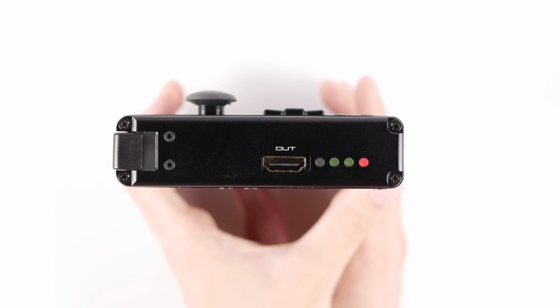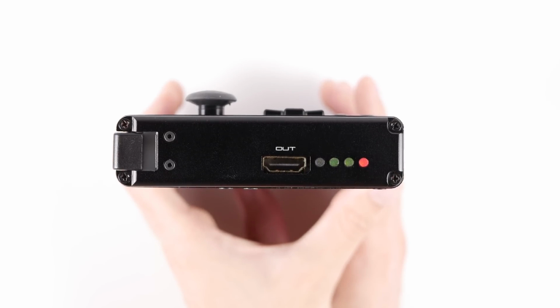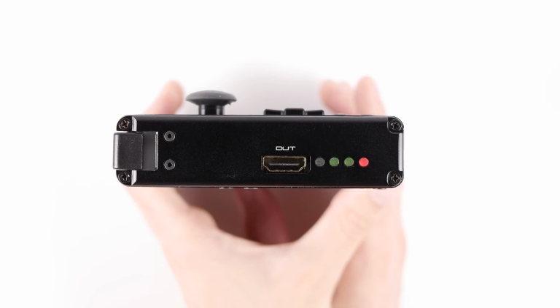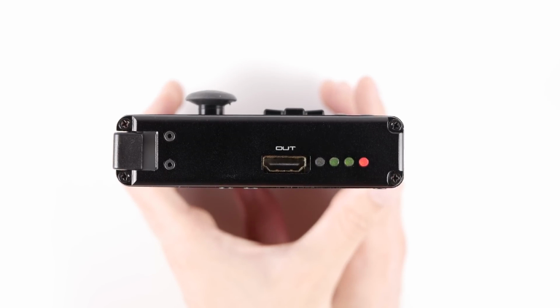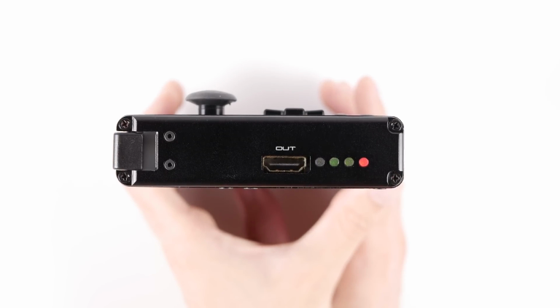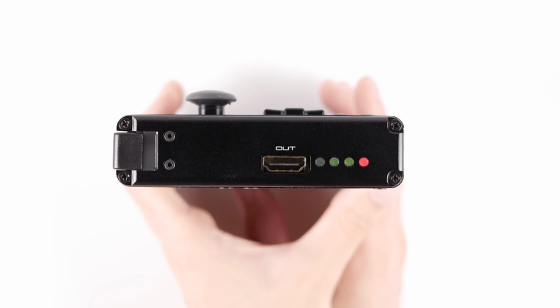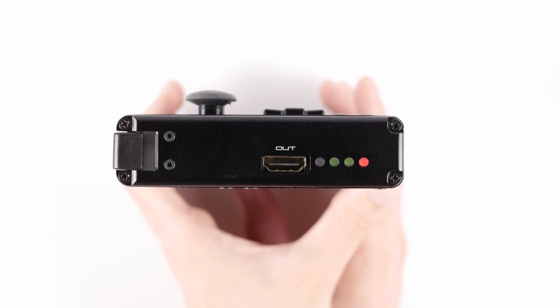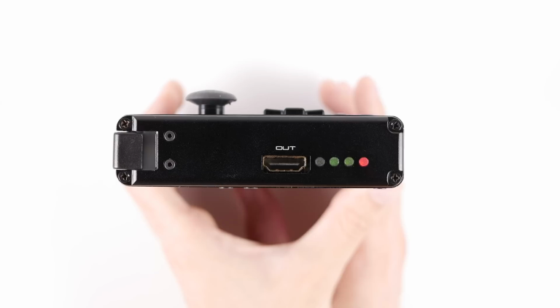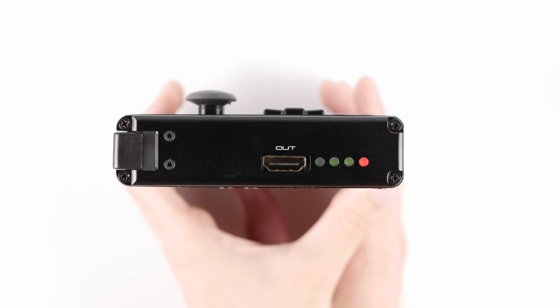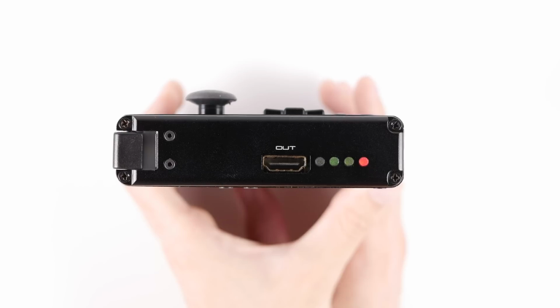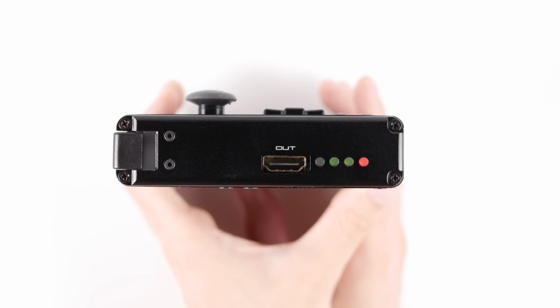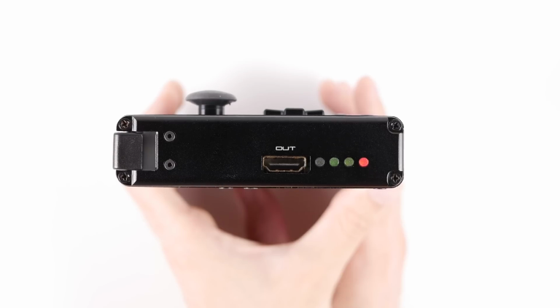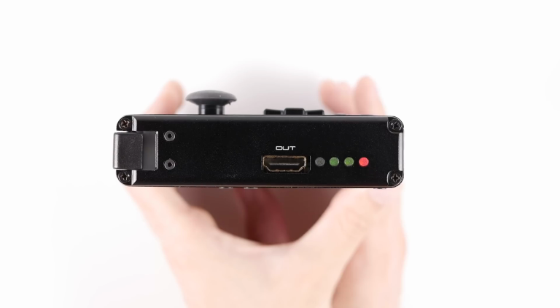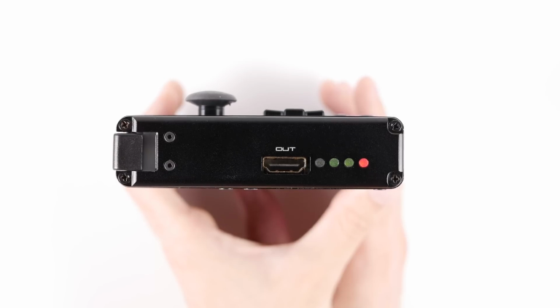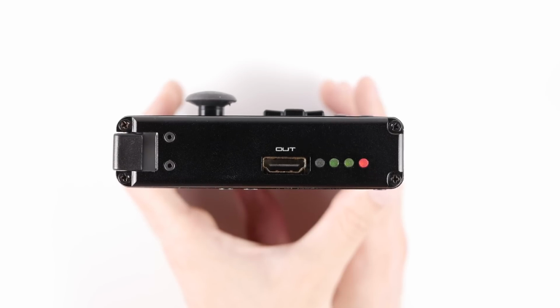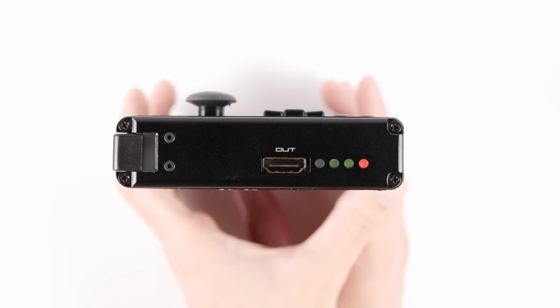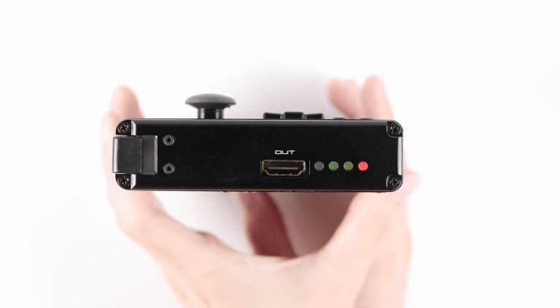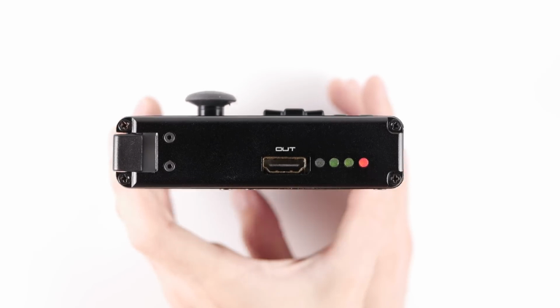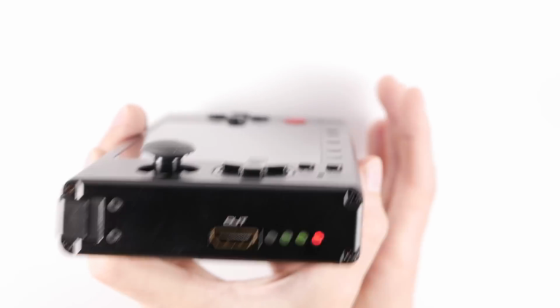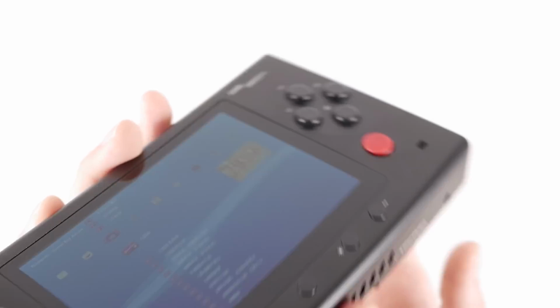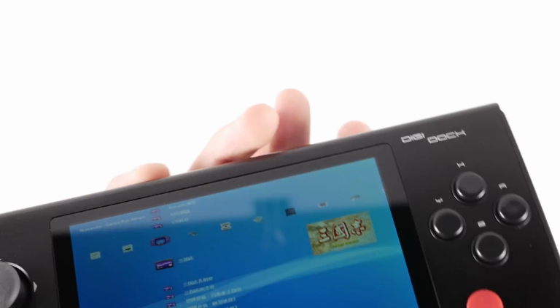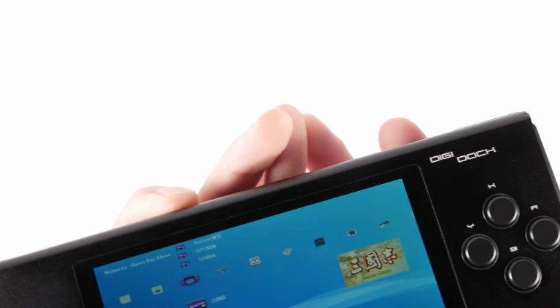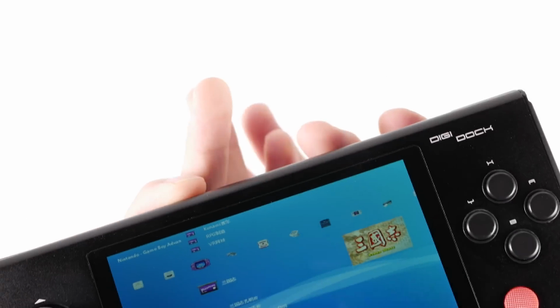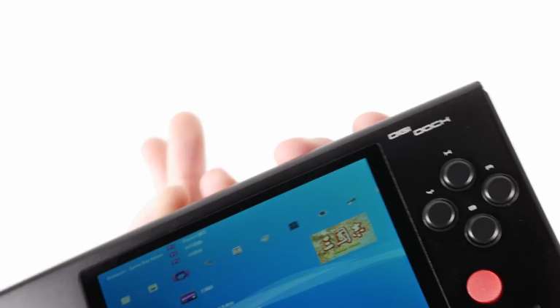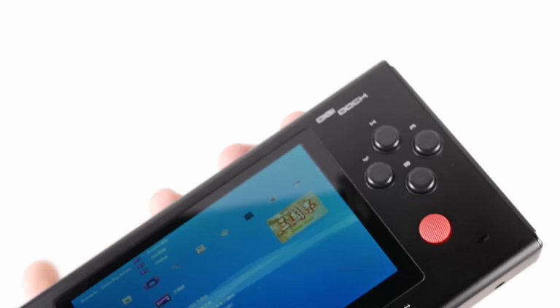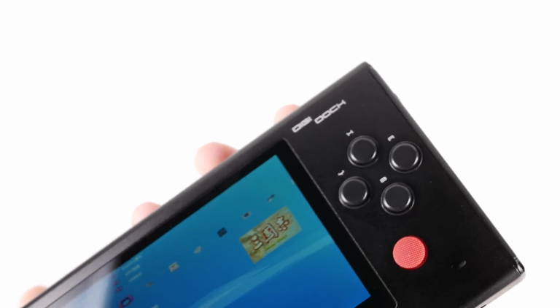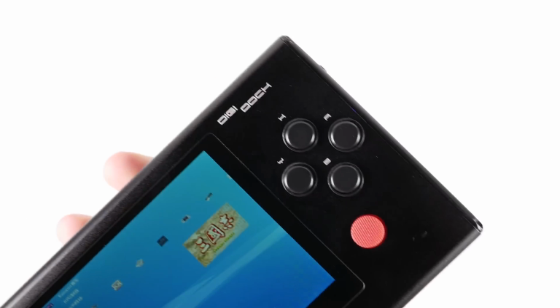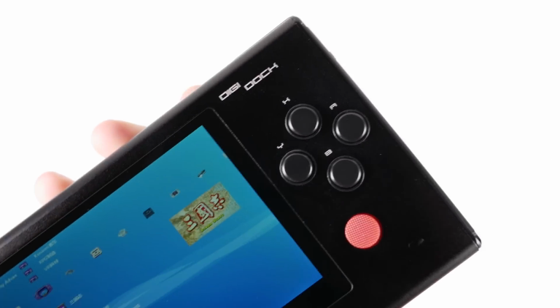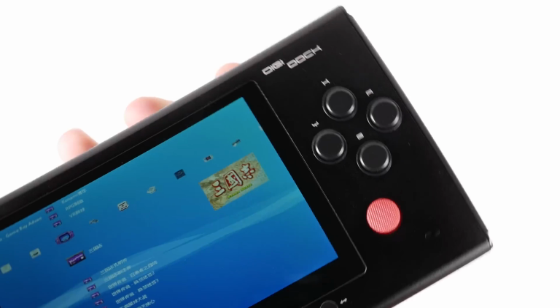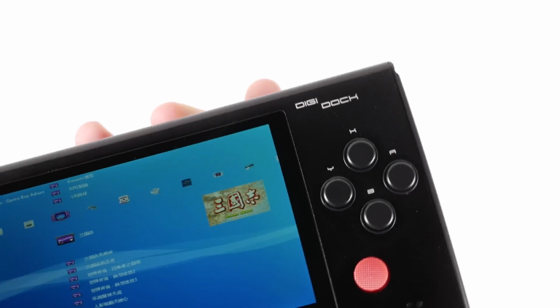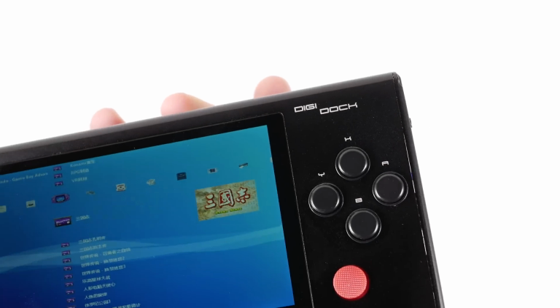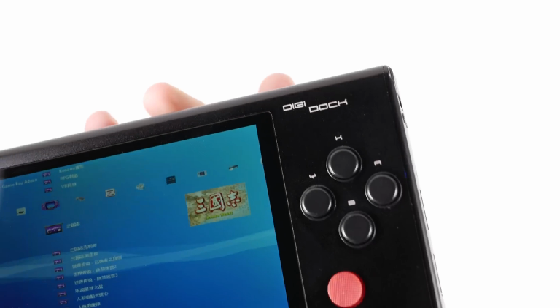Near this, you have a full-size HDMI out port that is controlled via a screen switcher icon on the front panel.